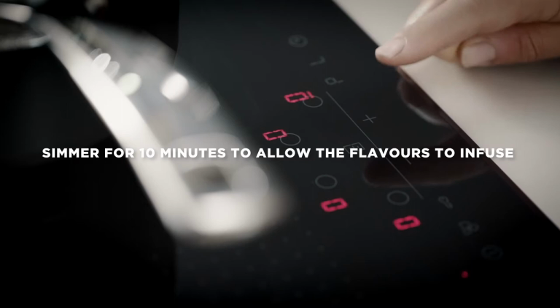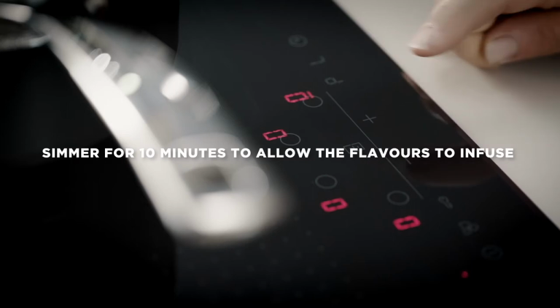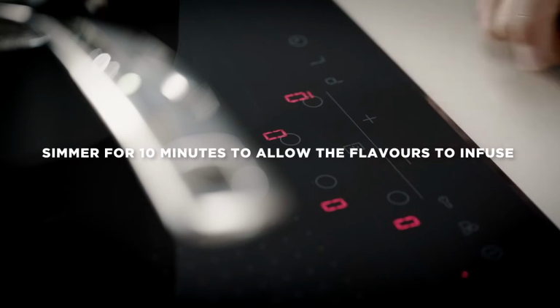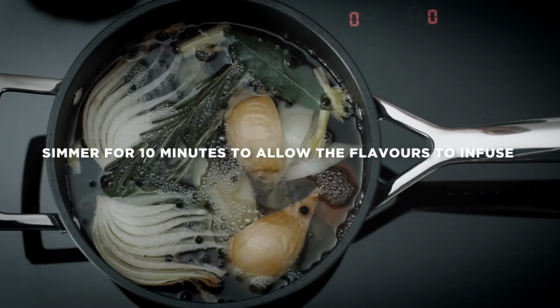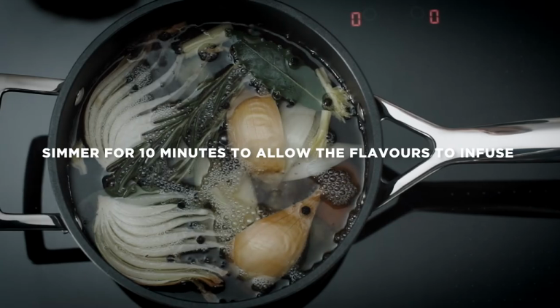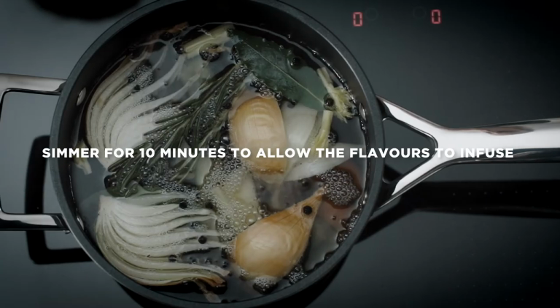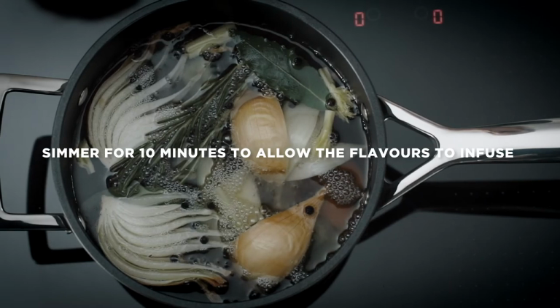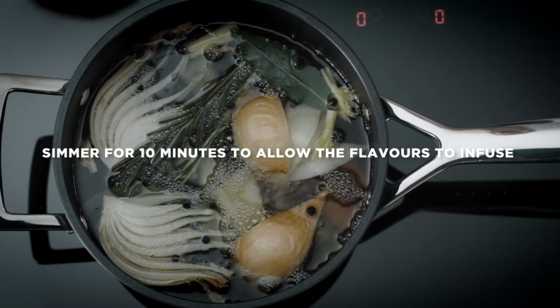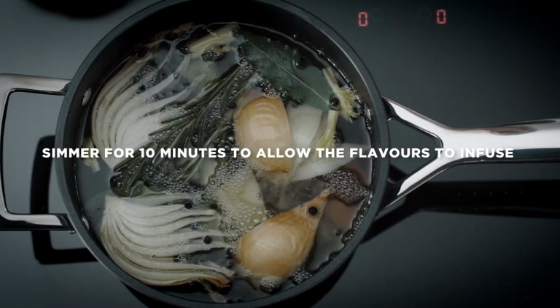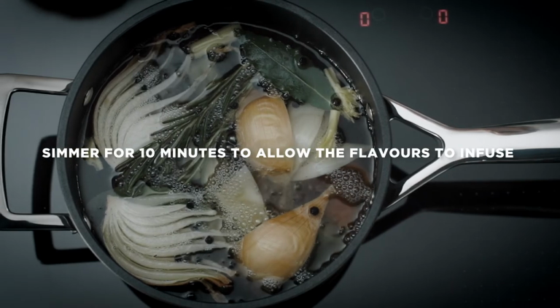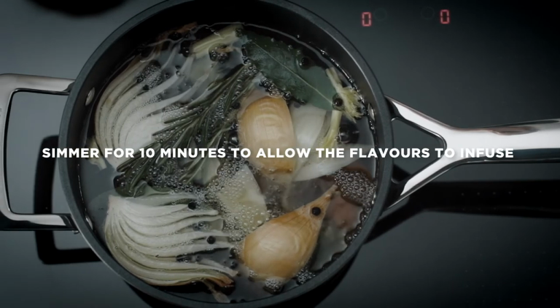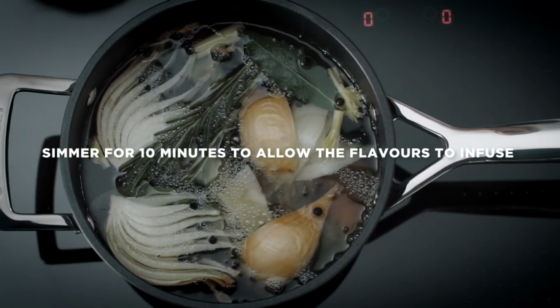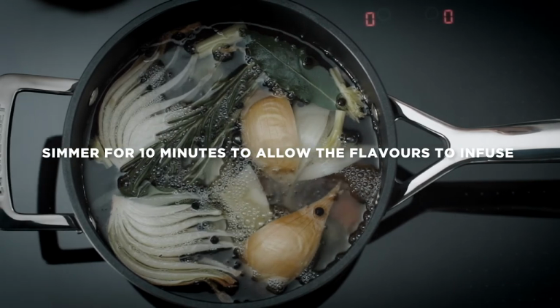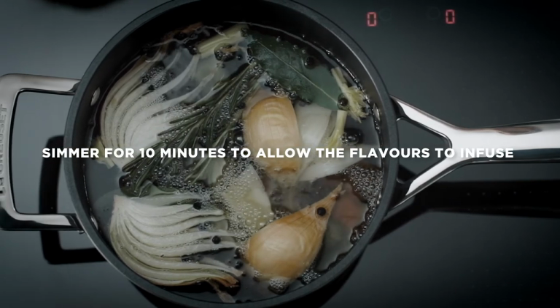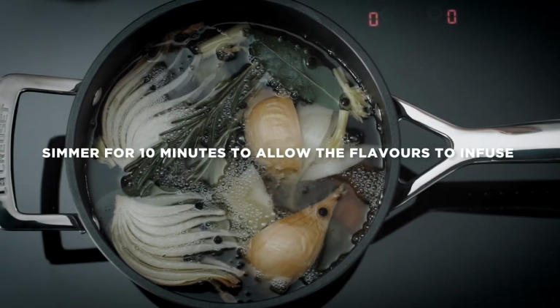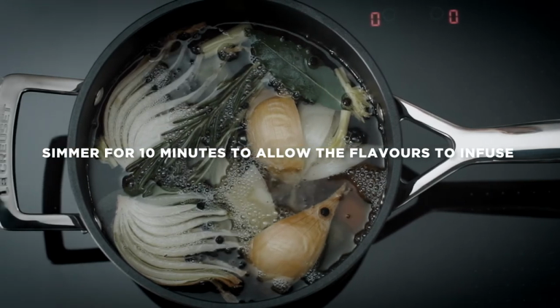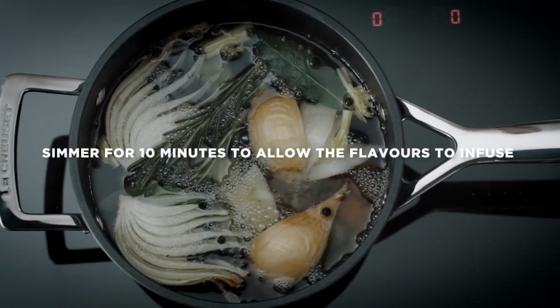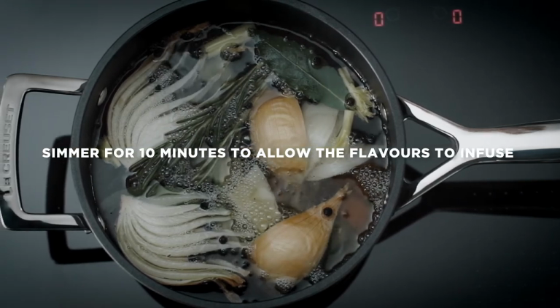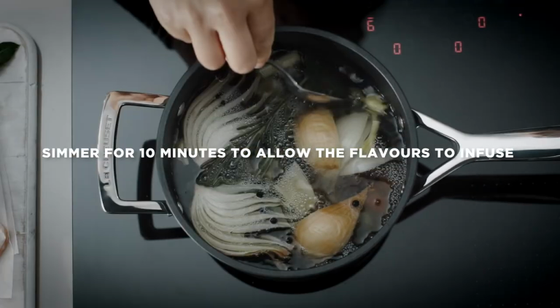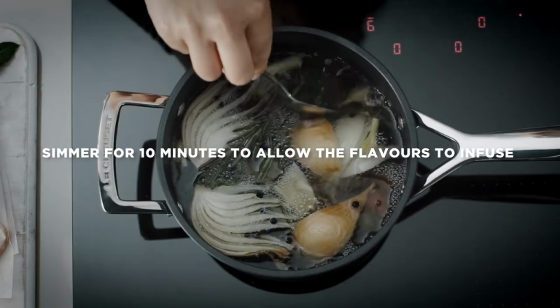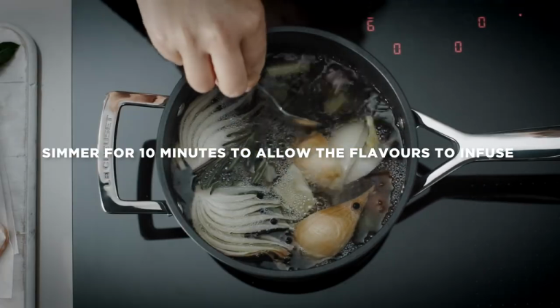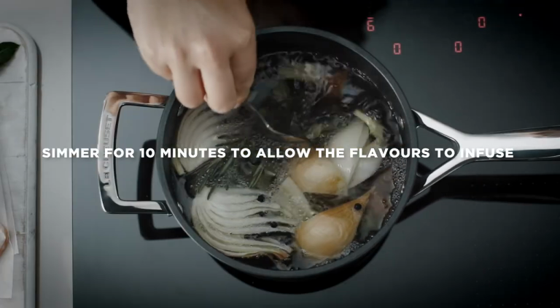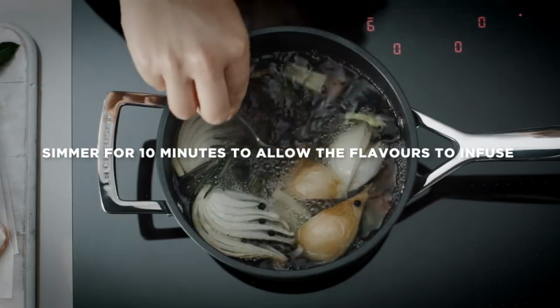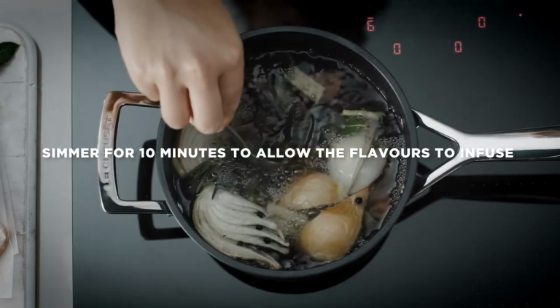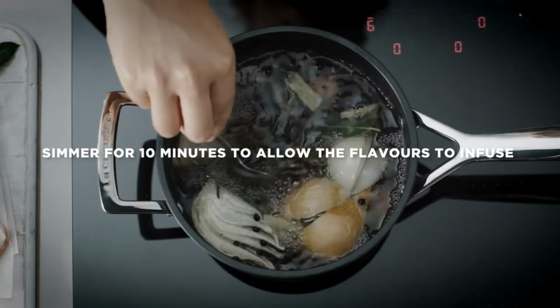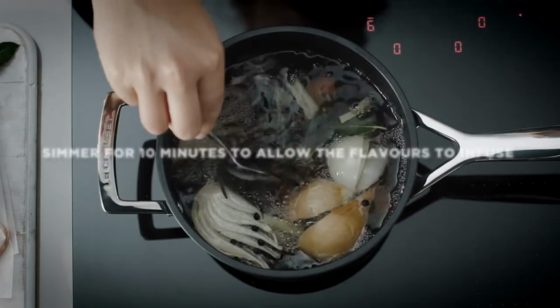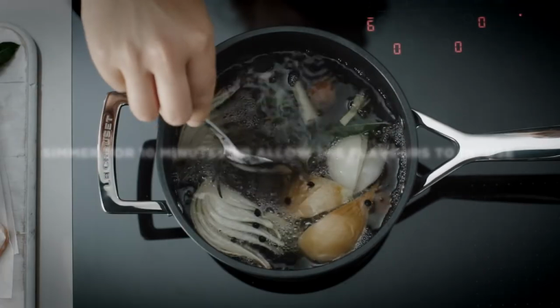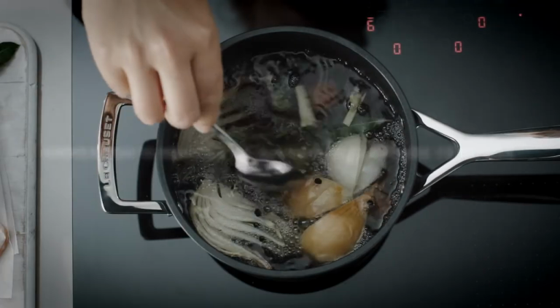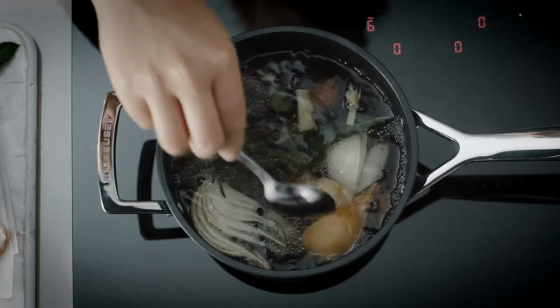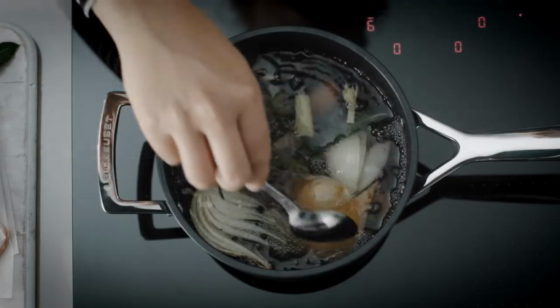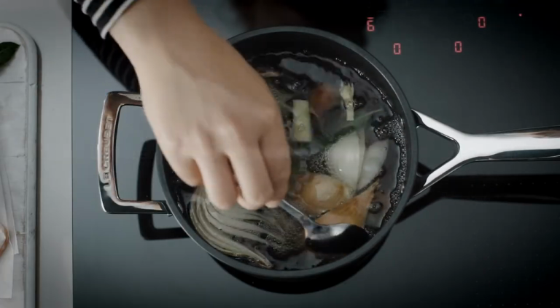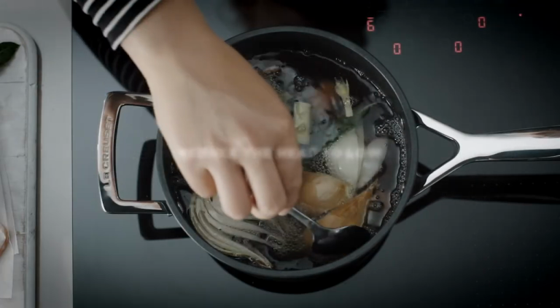Bring to the boil then simmer gently for 10 minutes to allow all the flavours to infuse.